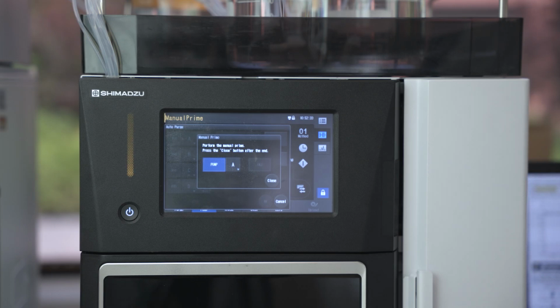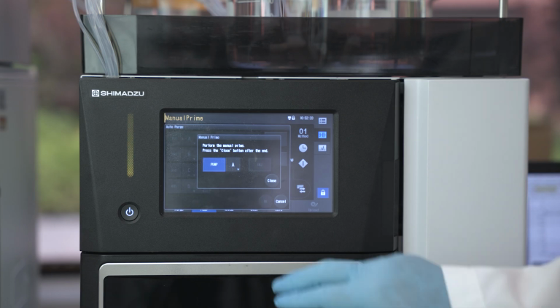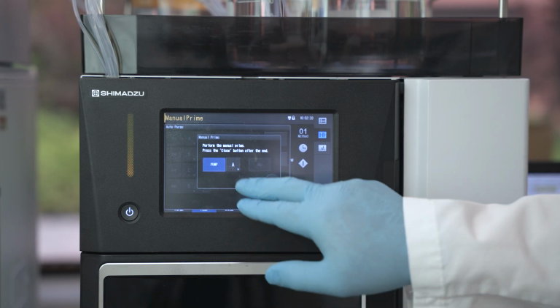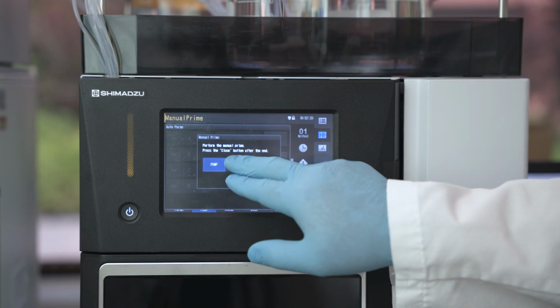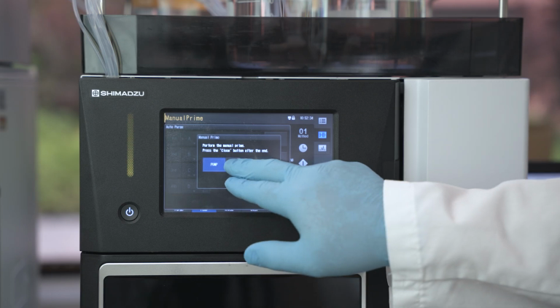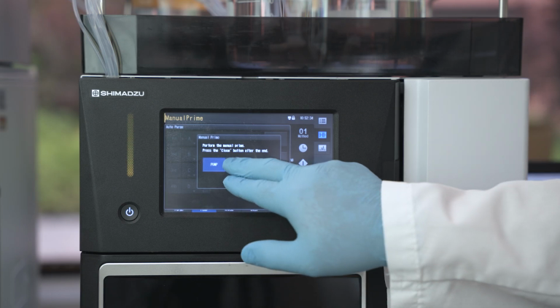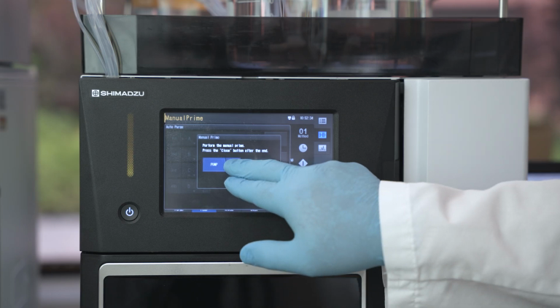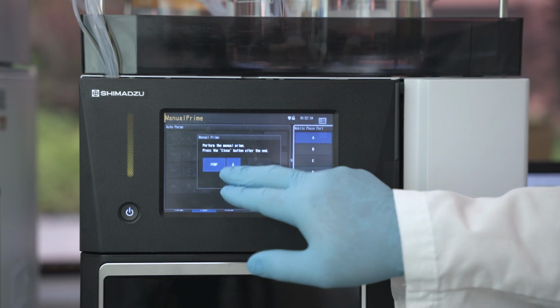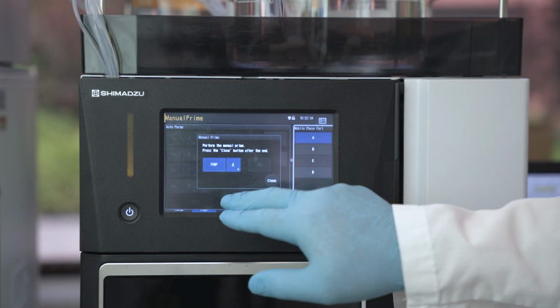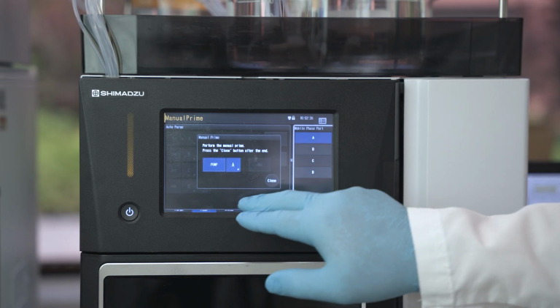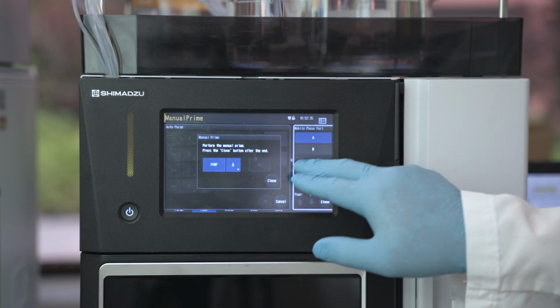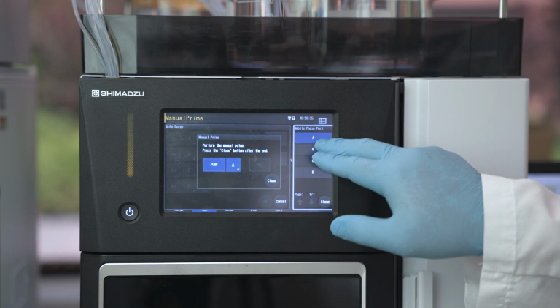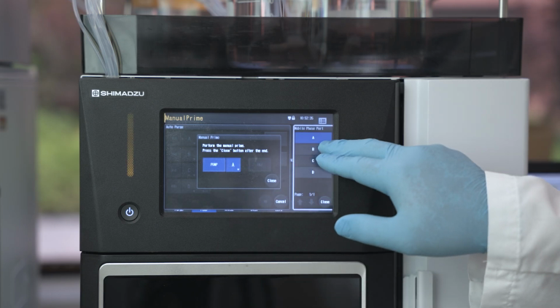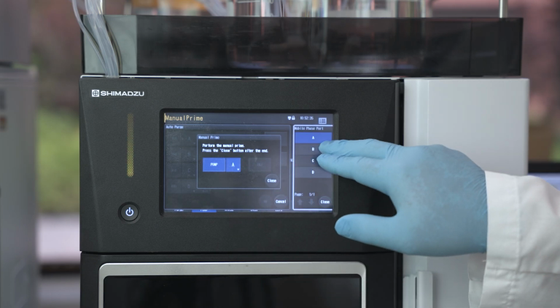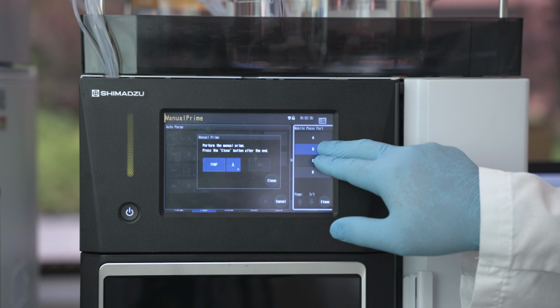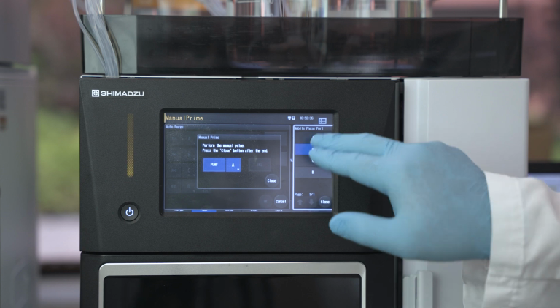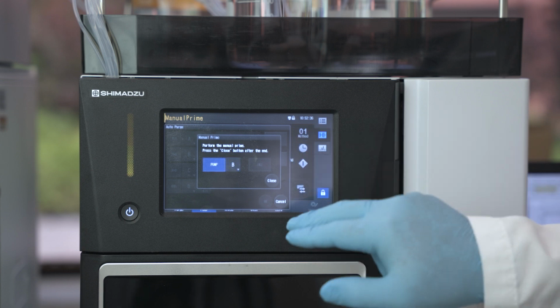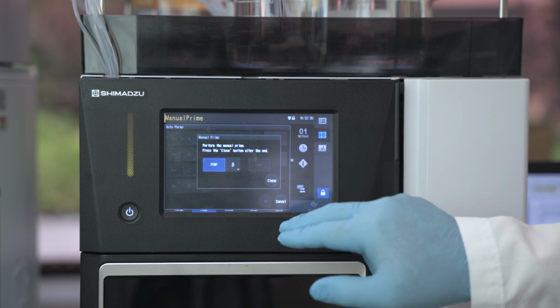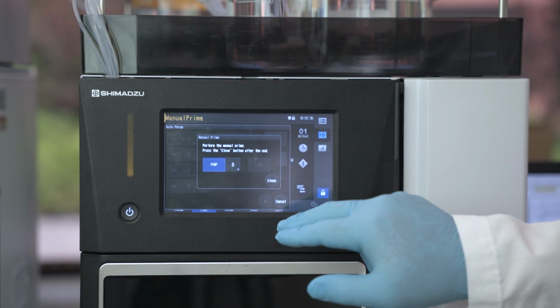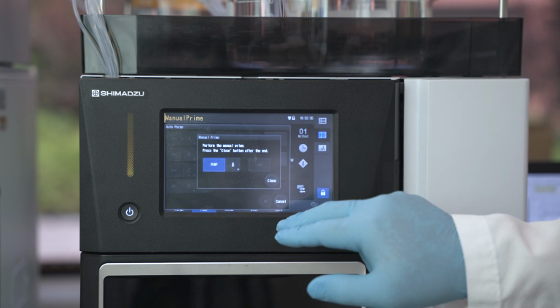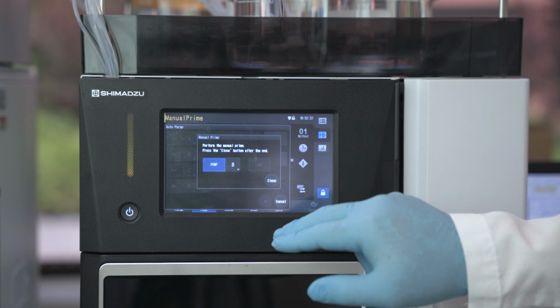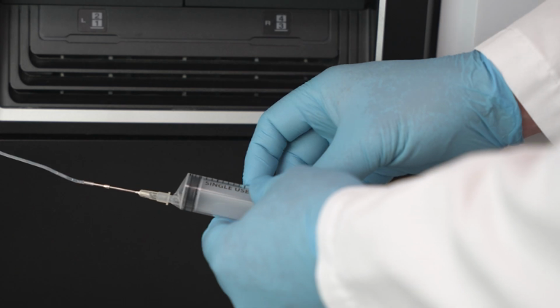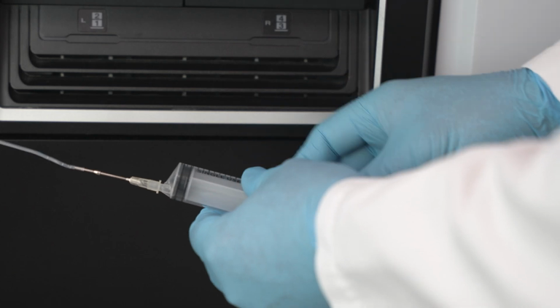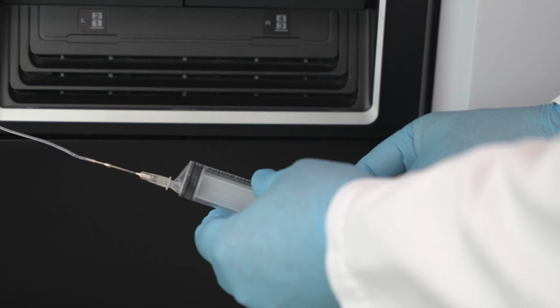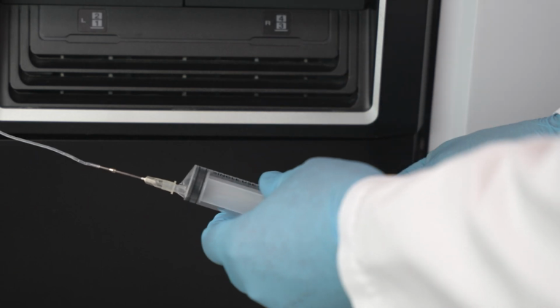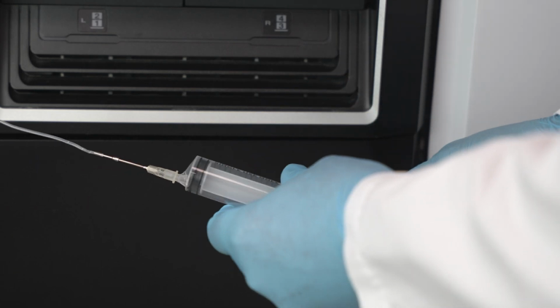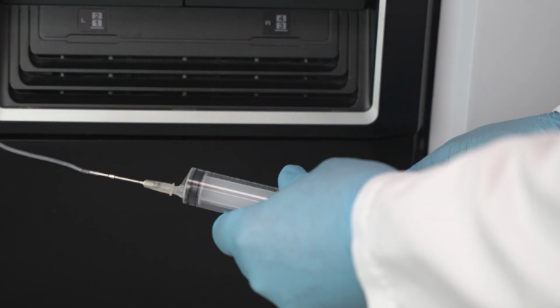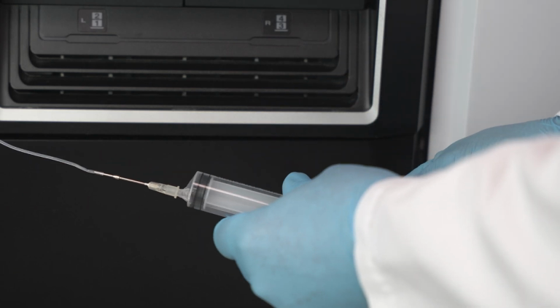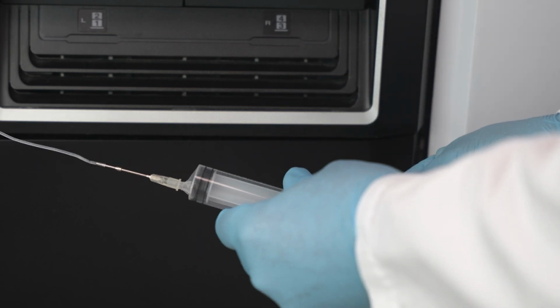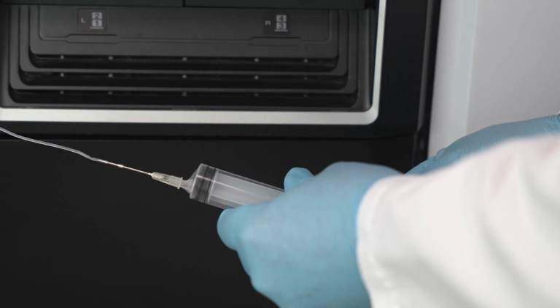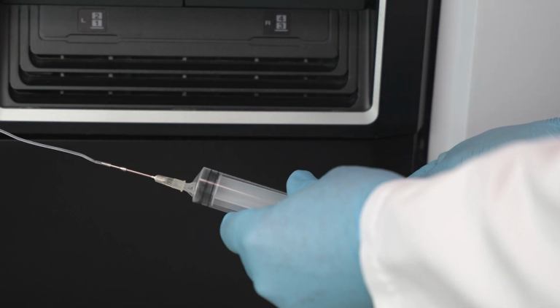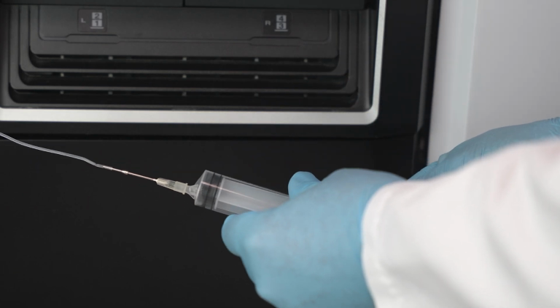Using the touchscreen, click on pump B. Collect 10 to 15 milliliters of mobile phase.